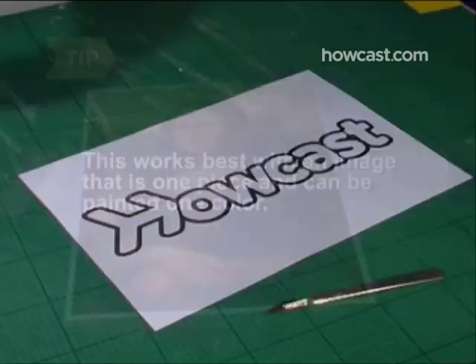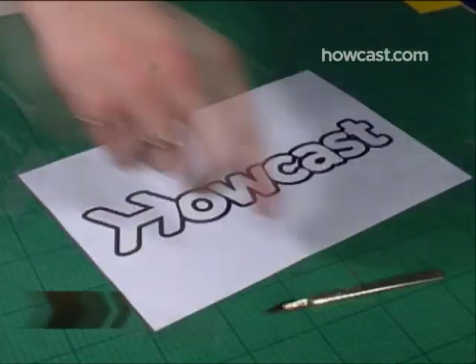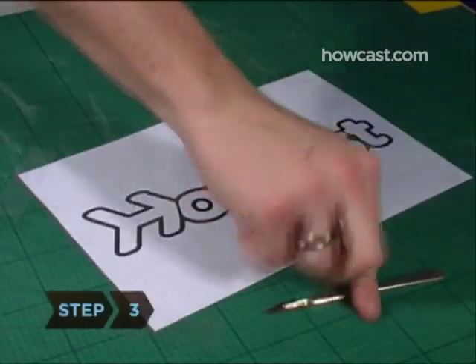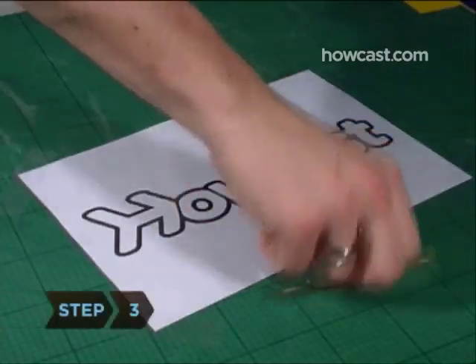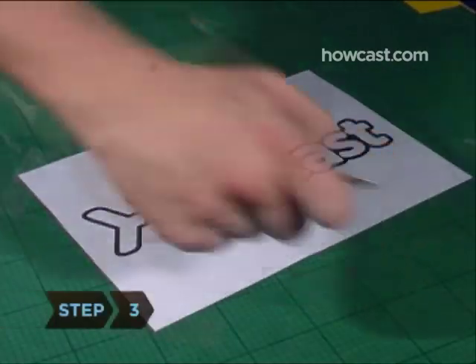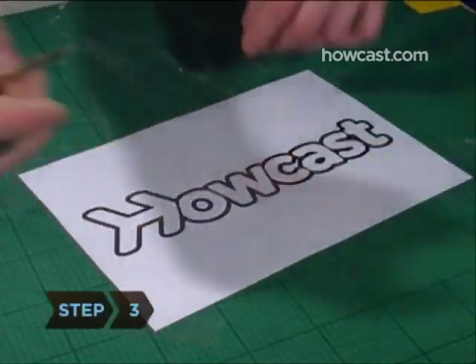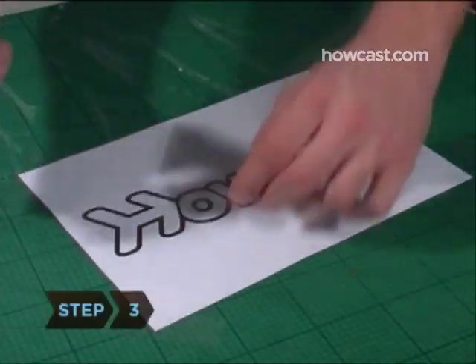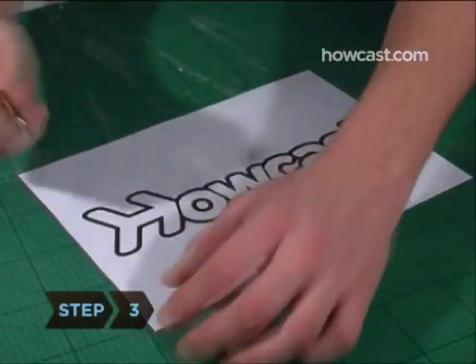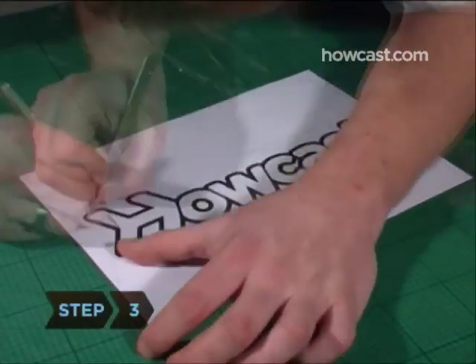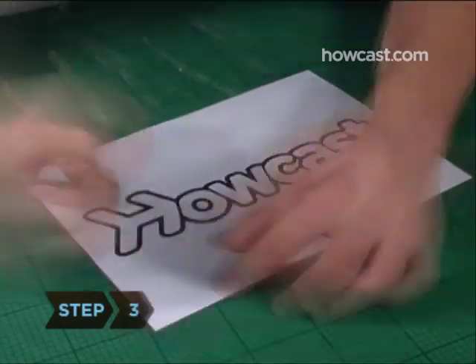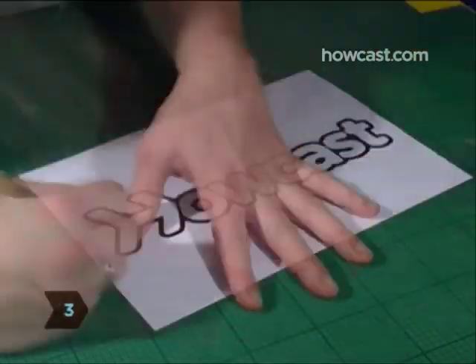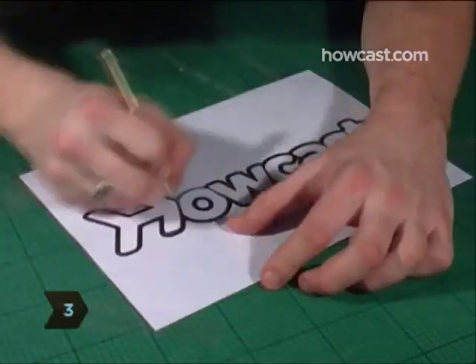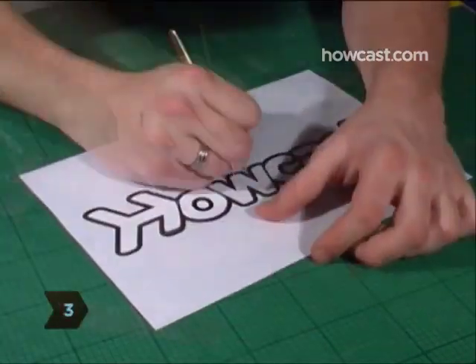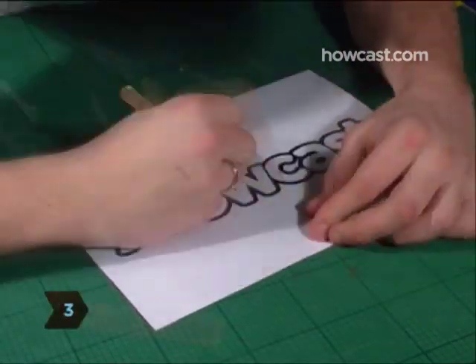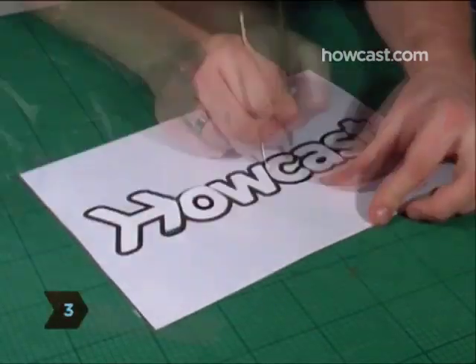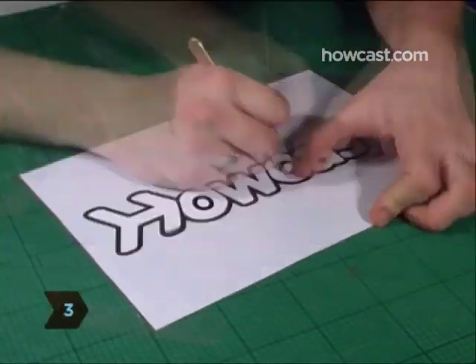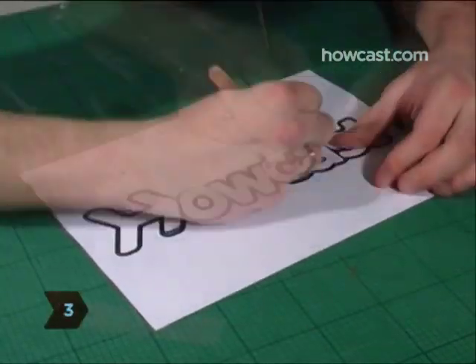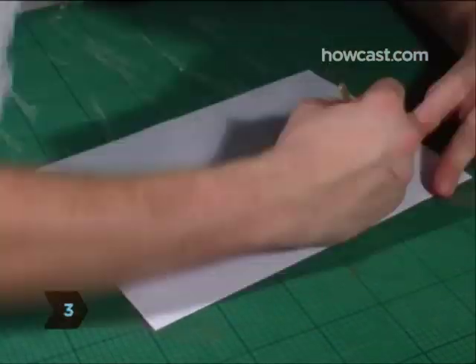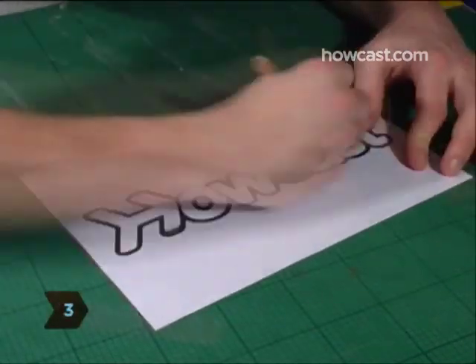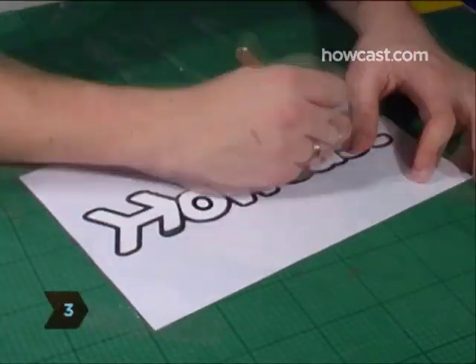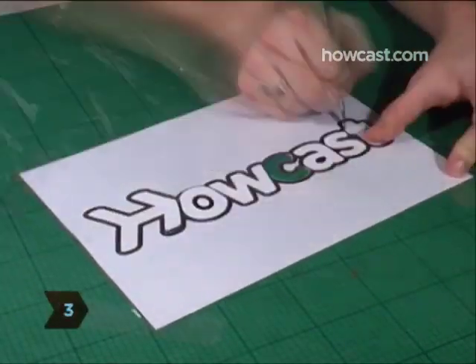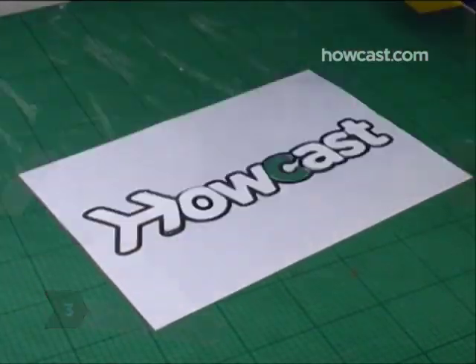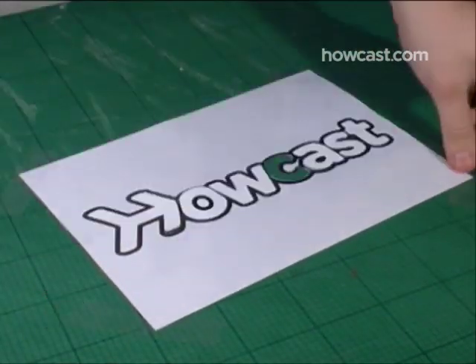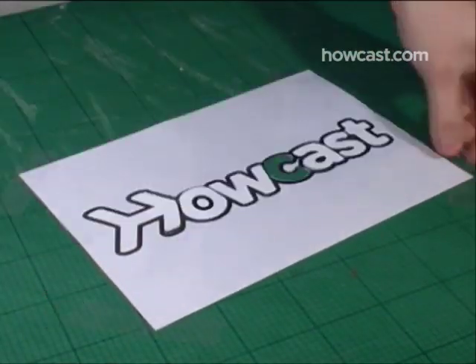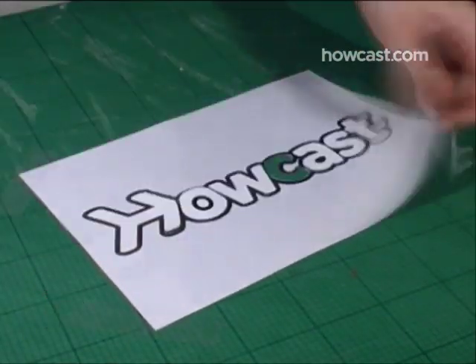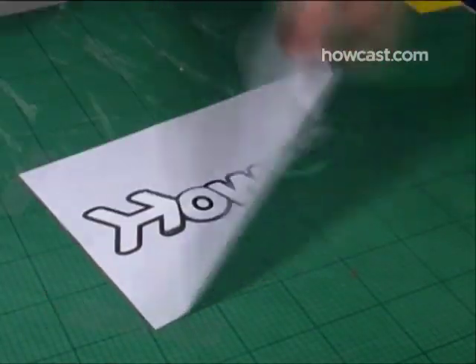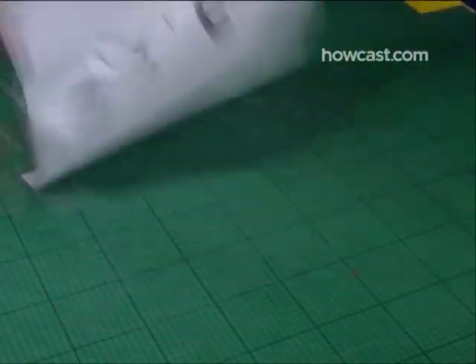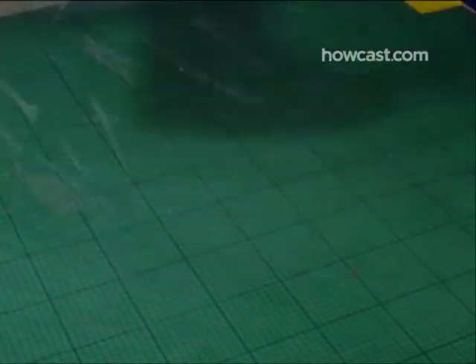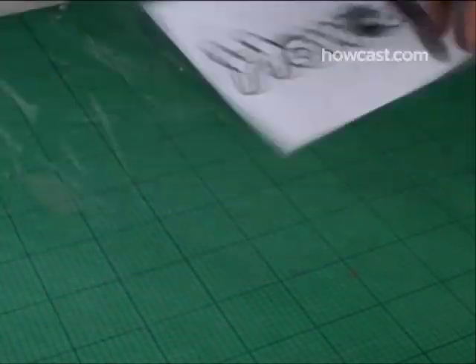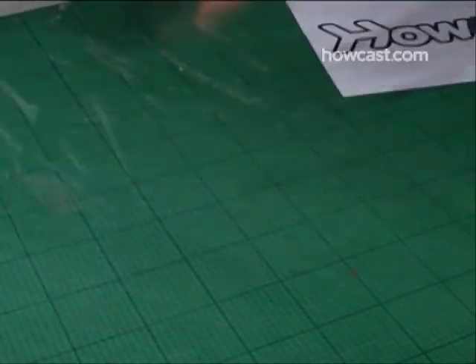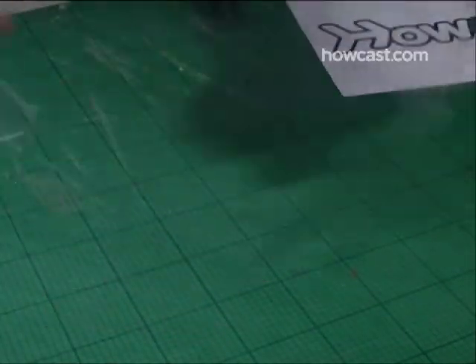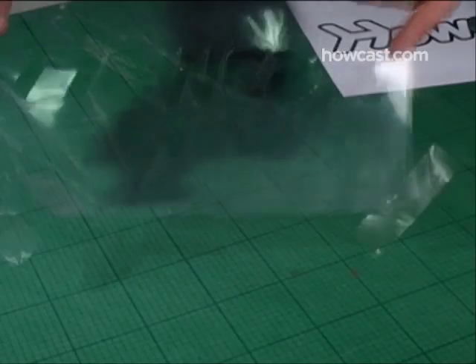Step 3. Cut out the areas of the image you want to have on your faceplate with a precision knife or scissors. The acetate will be used as a stencil.